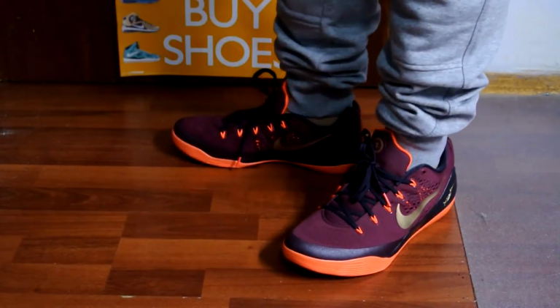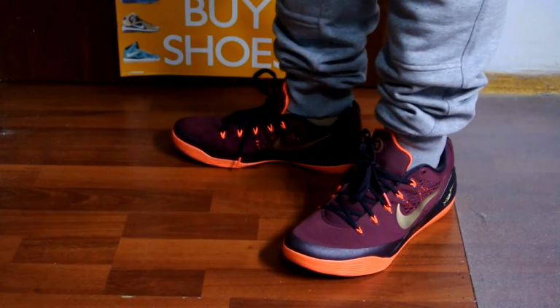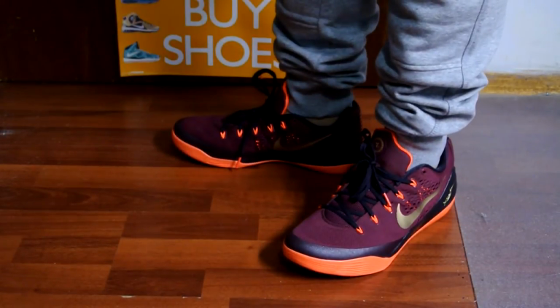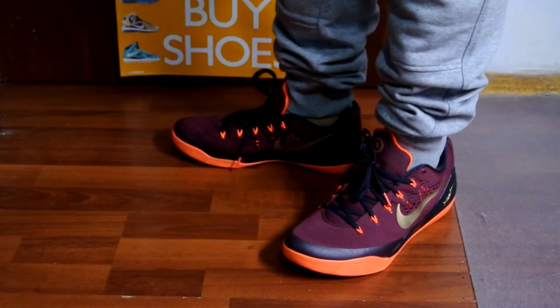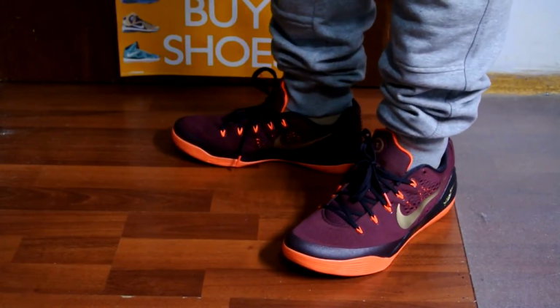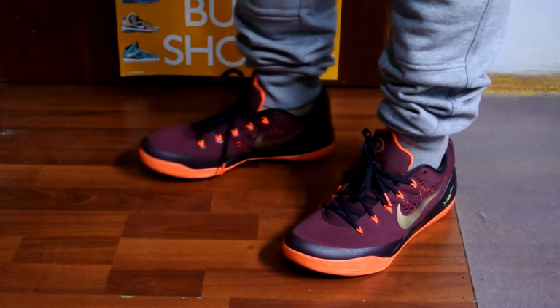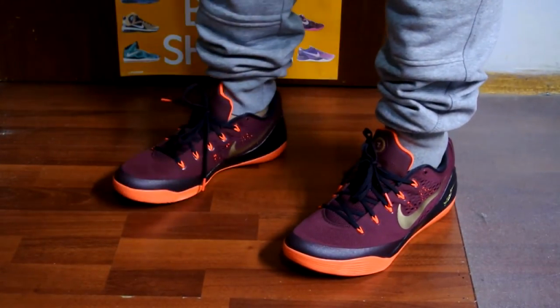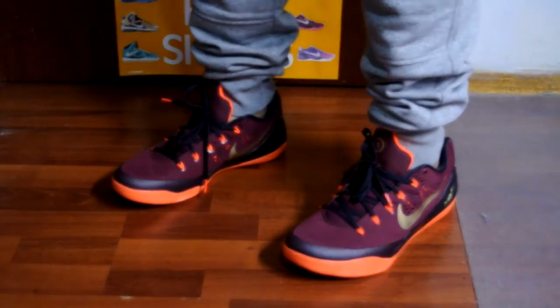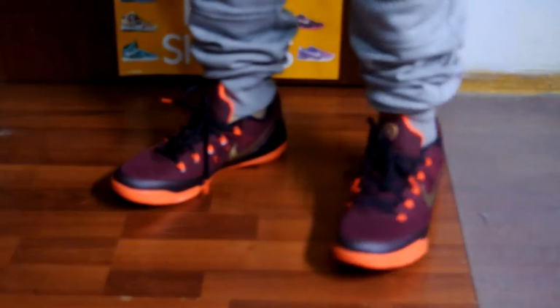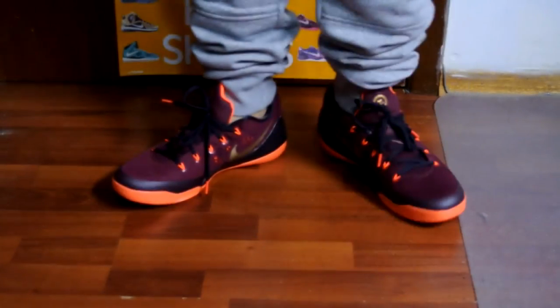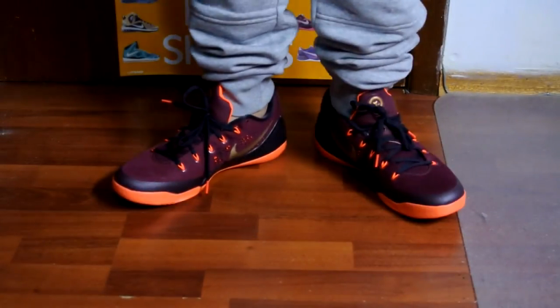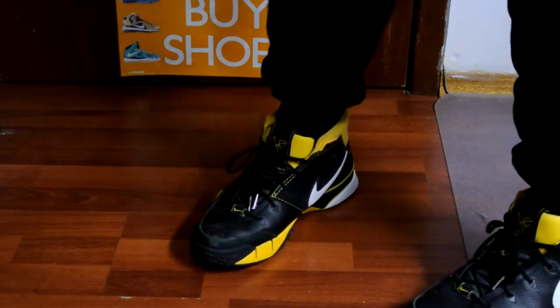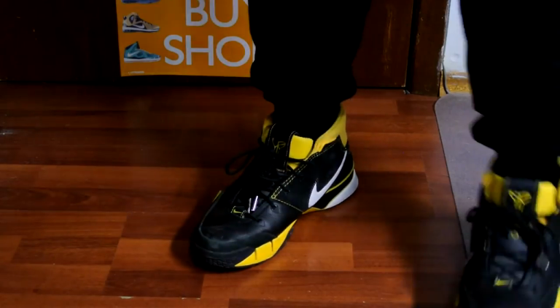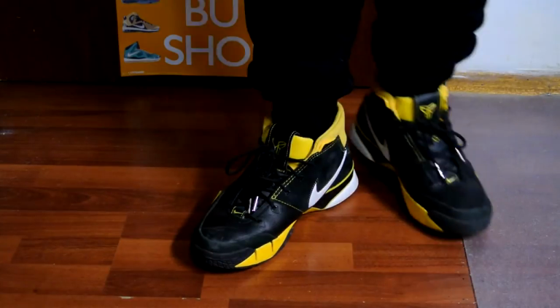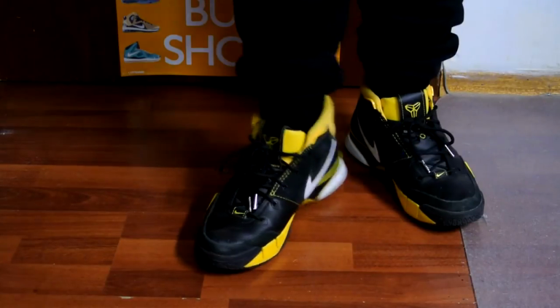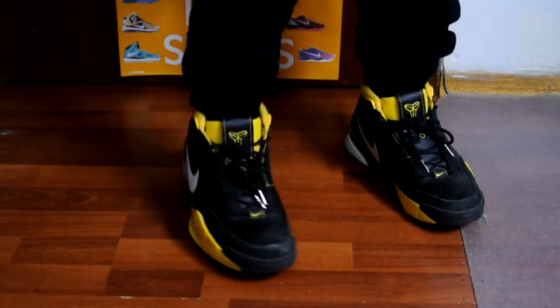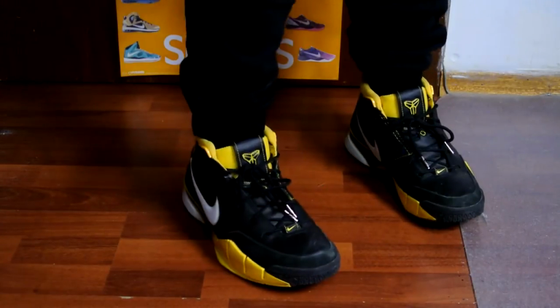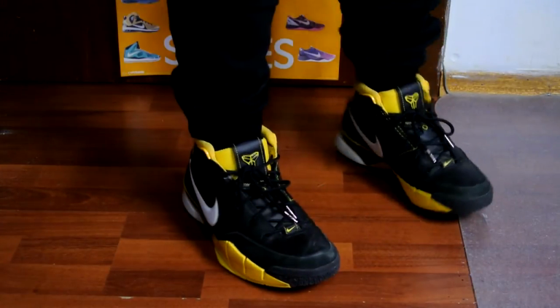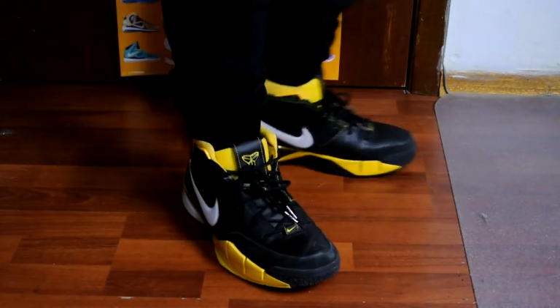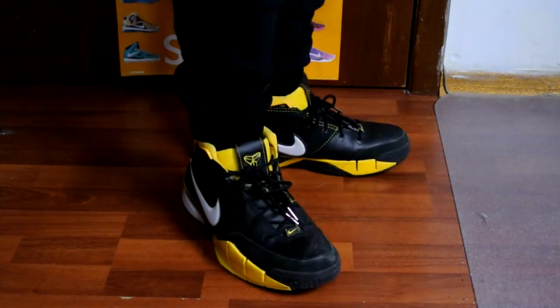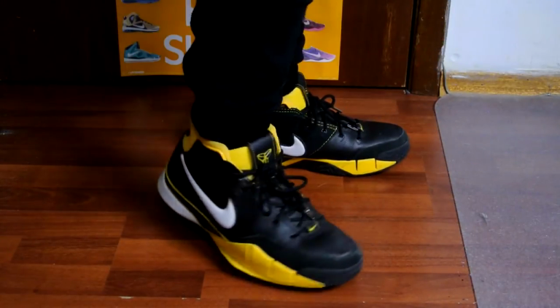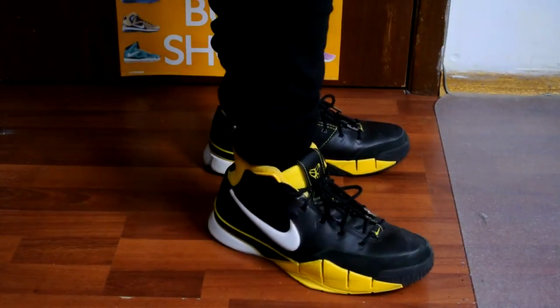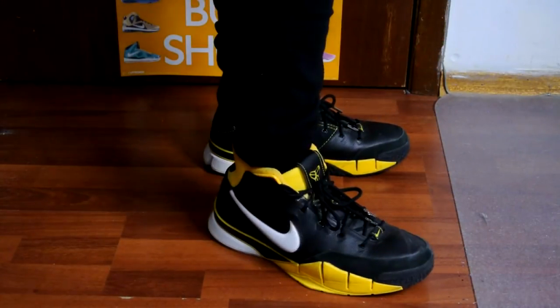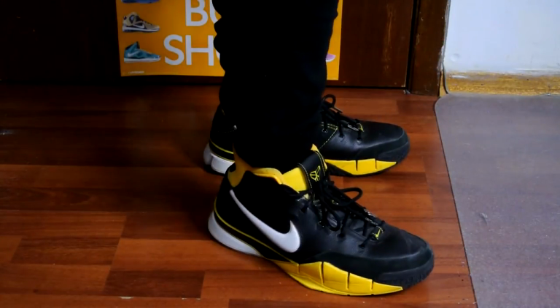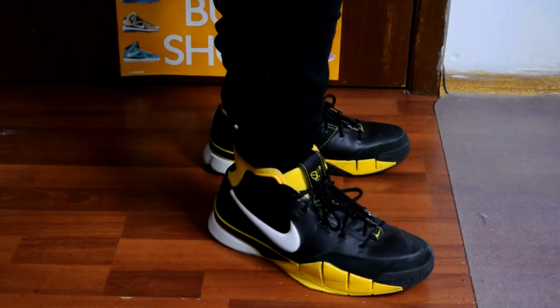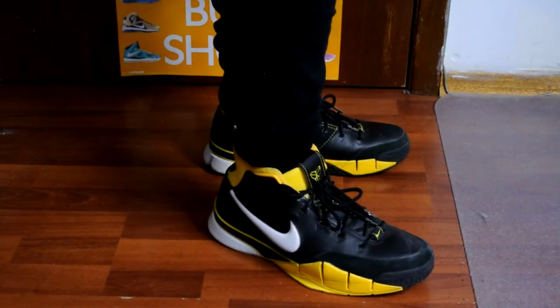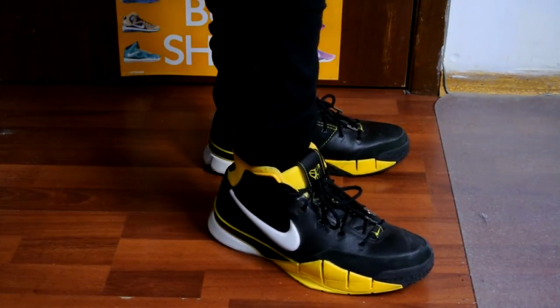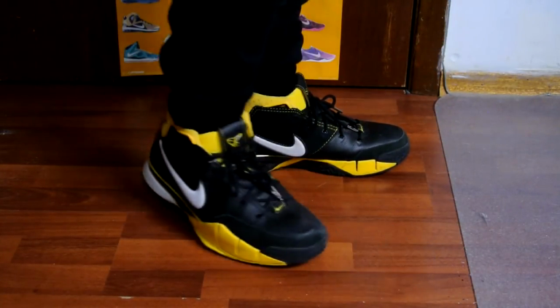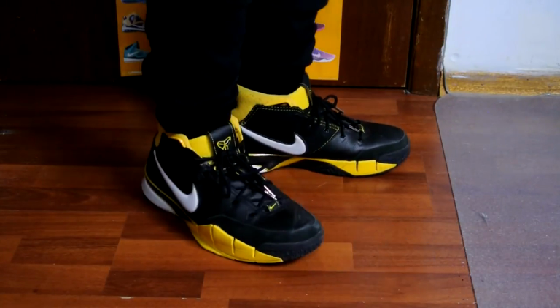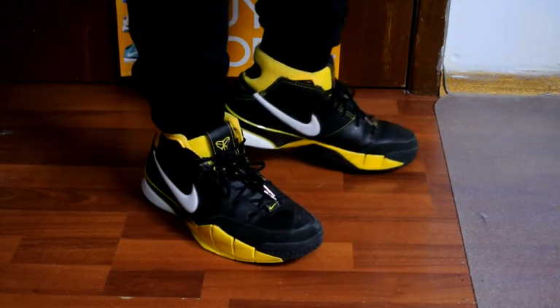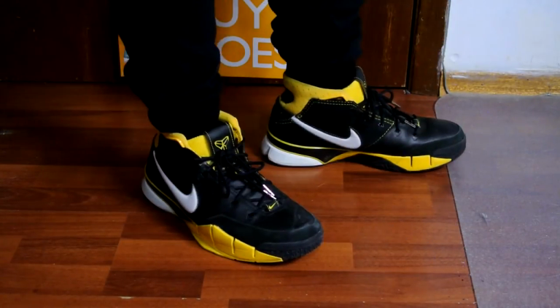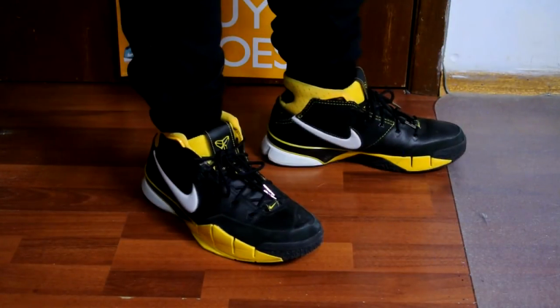Definitely go check them out if you're interested. They had the navy, the ash gray, the charcoal gray, as well as the black.